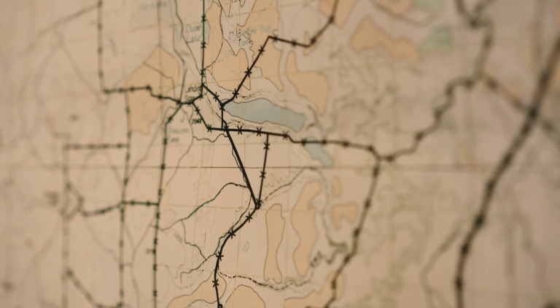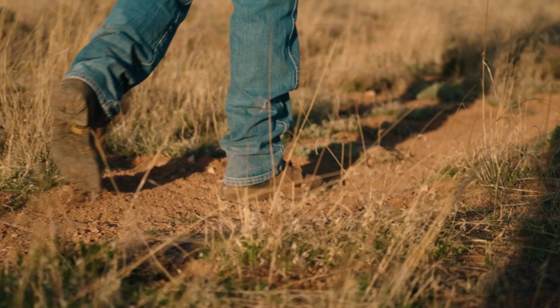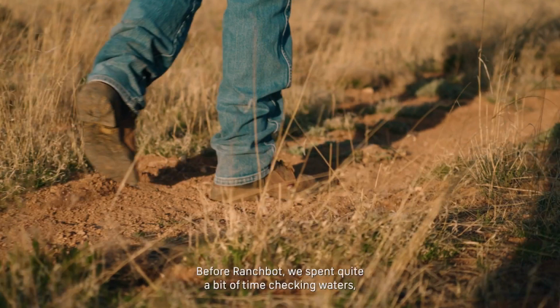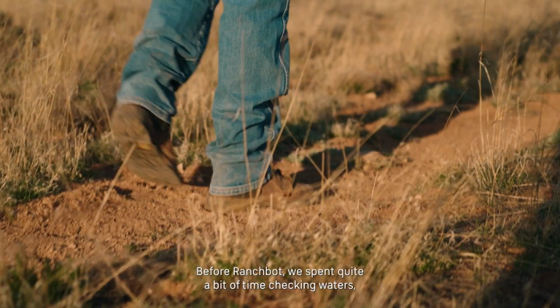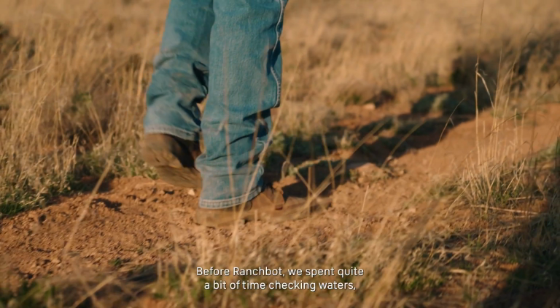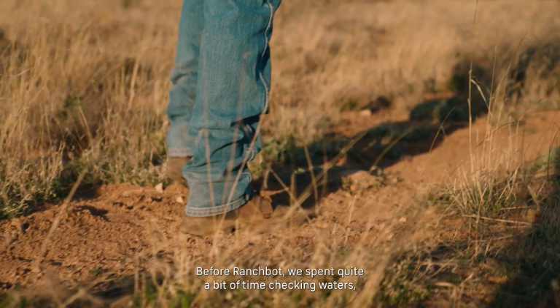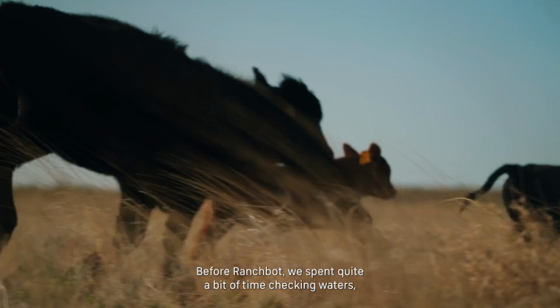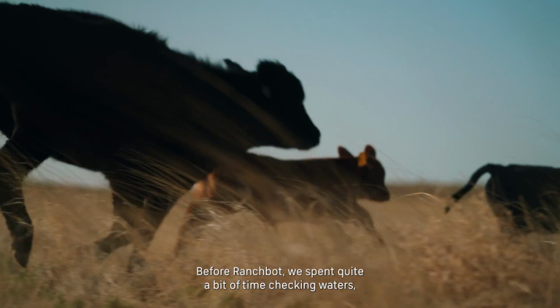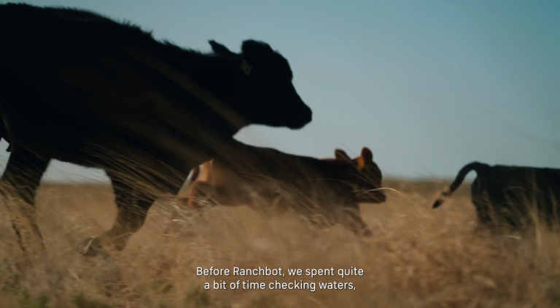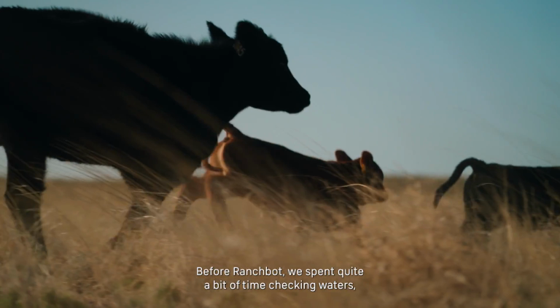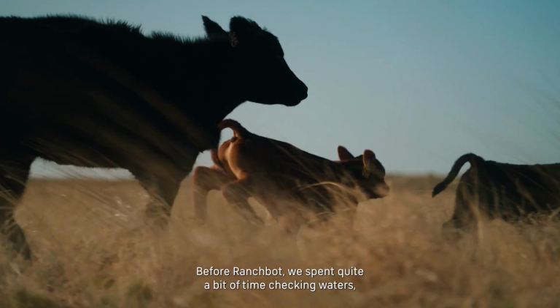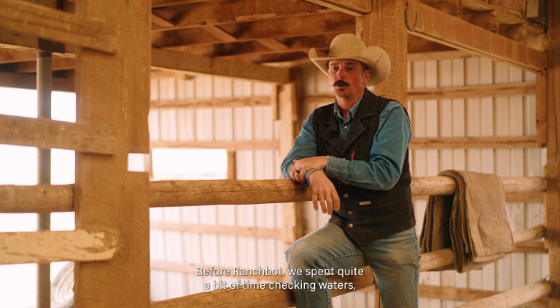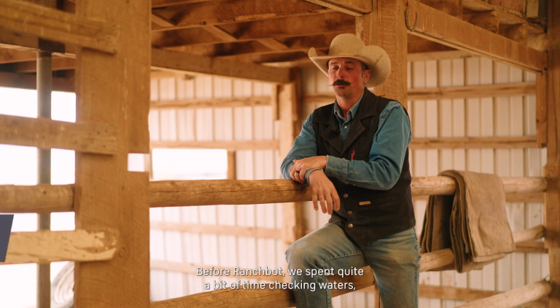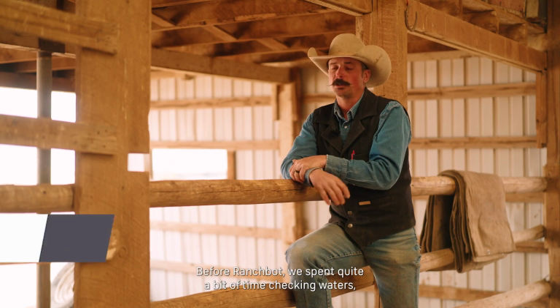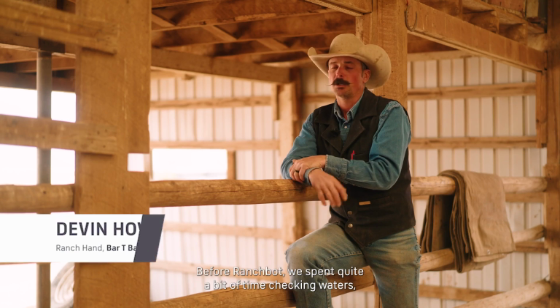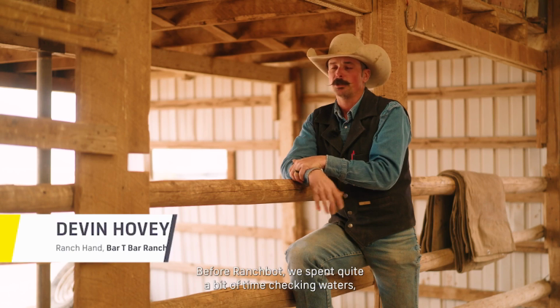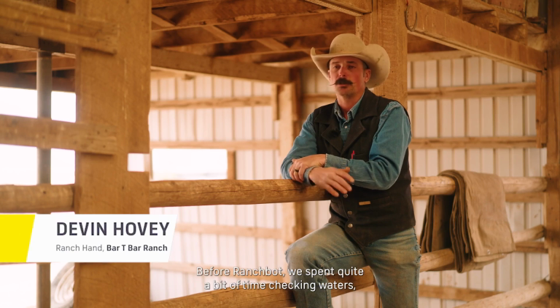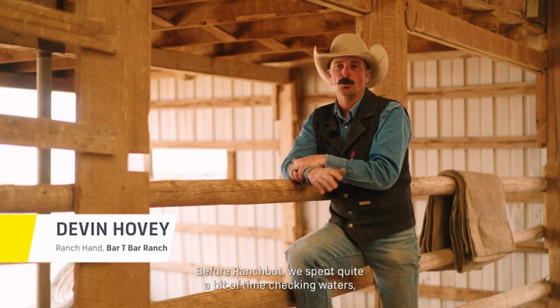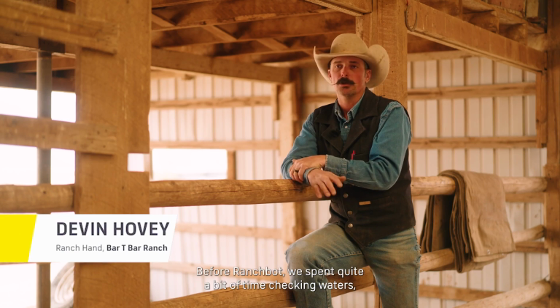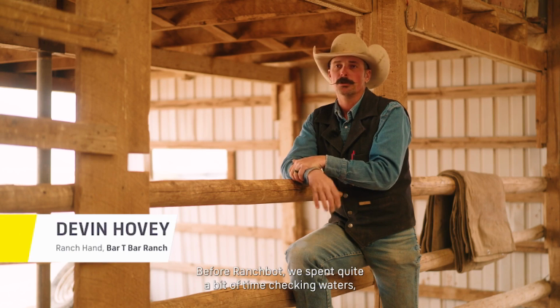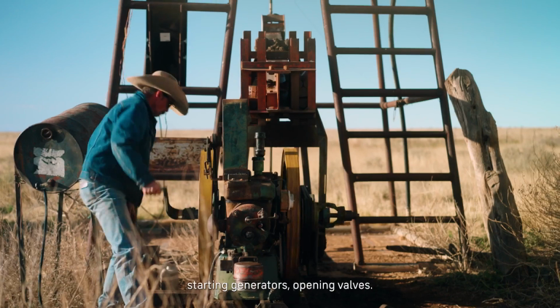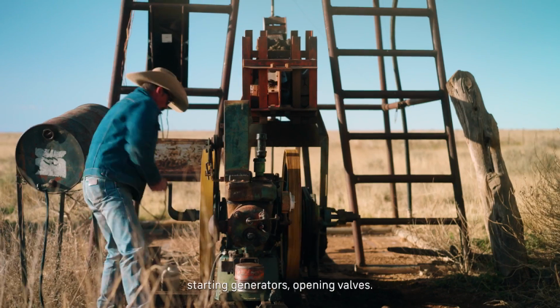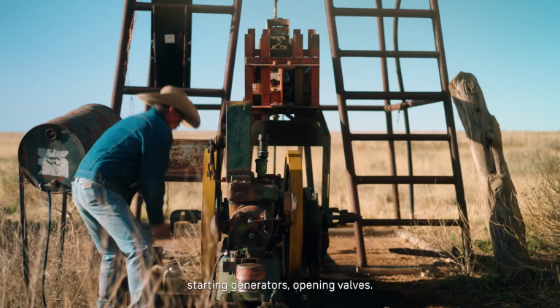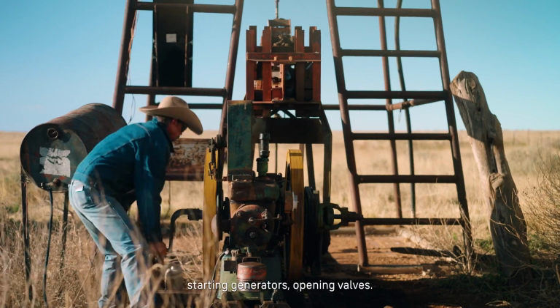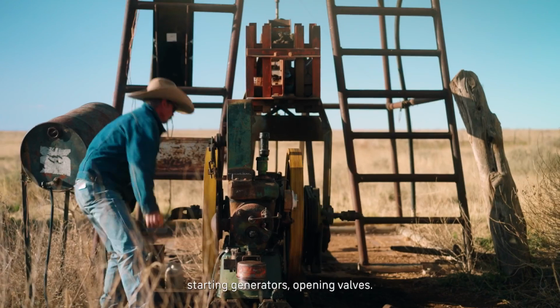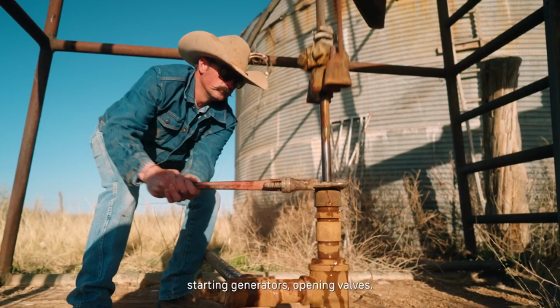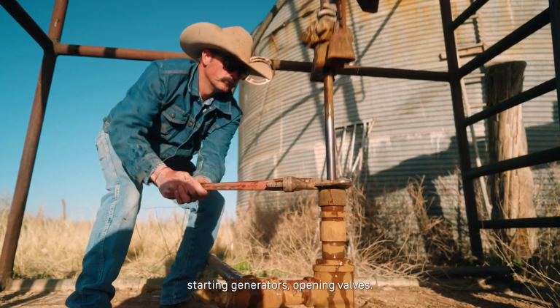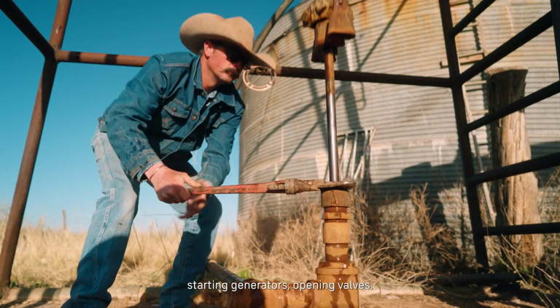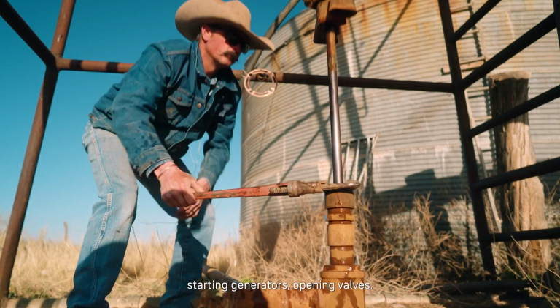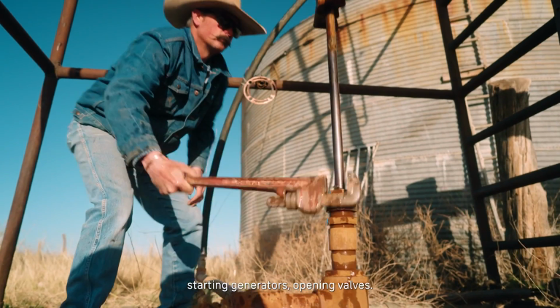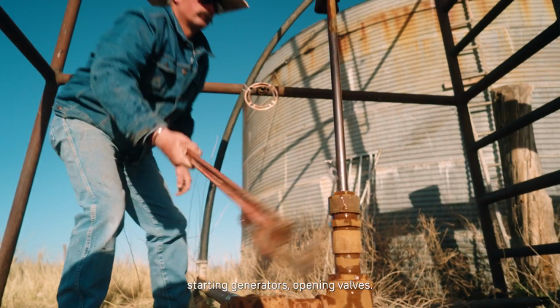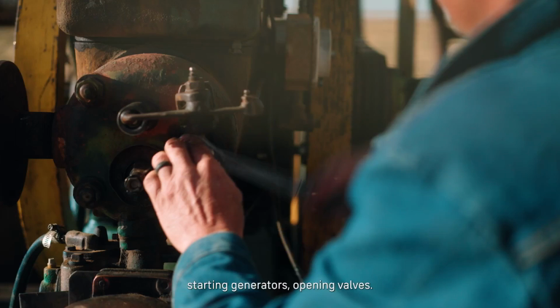Before RanchBot, we spent quite a bit of time checking waters, starting generators, and opening valves.